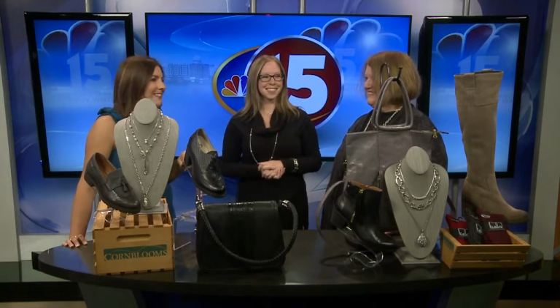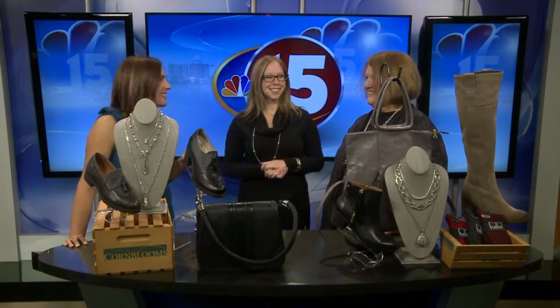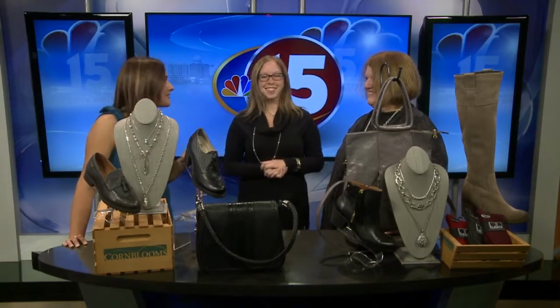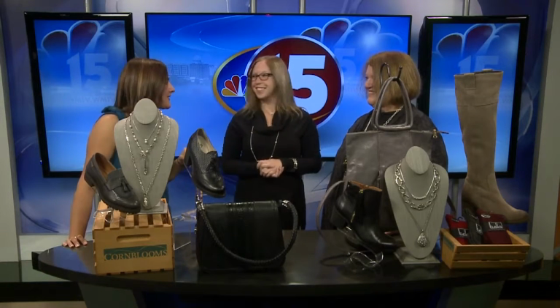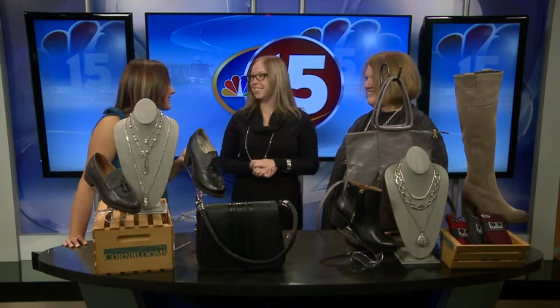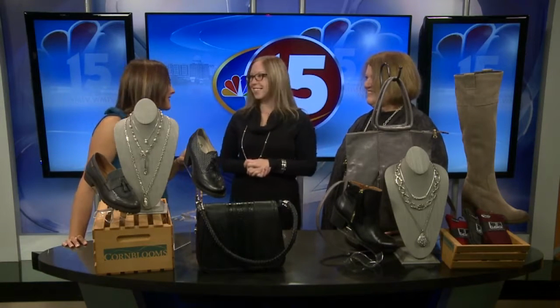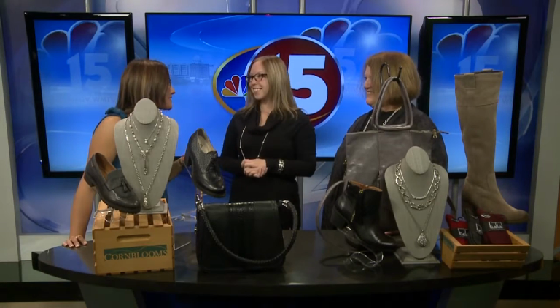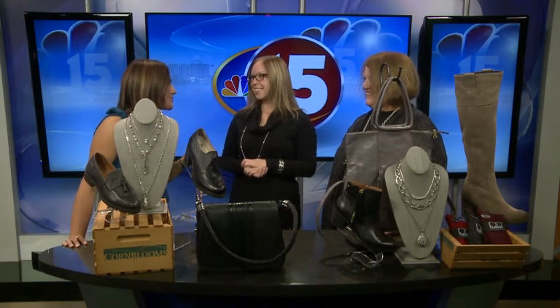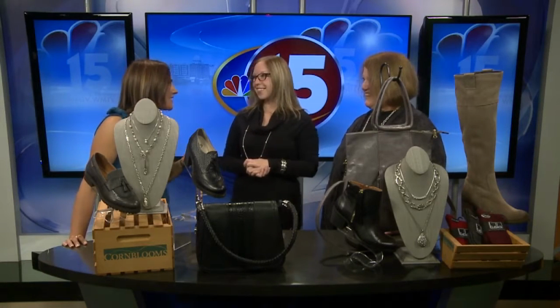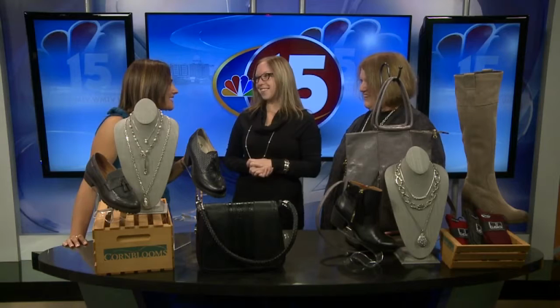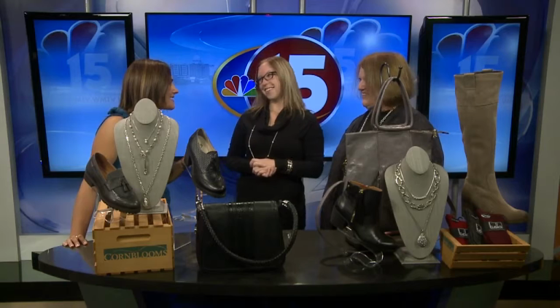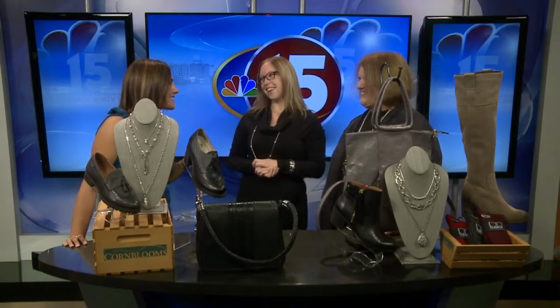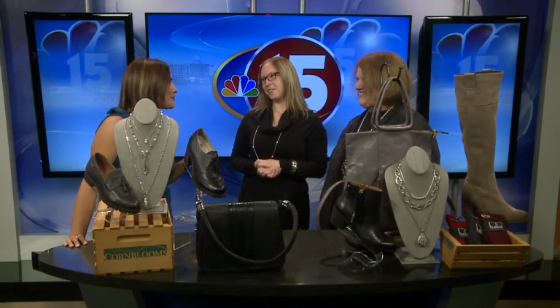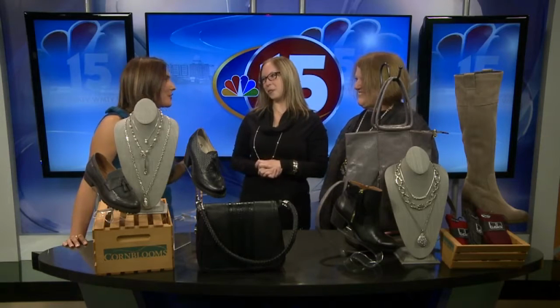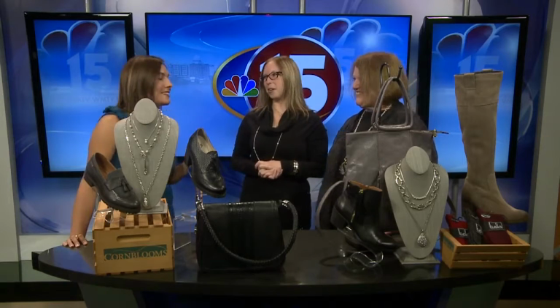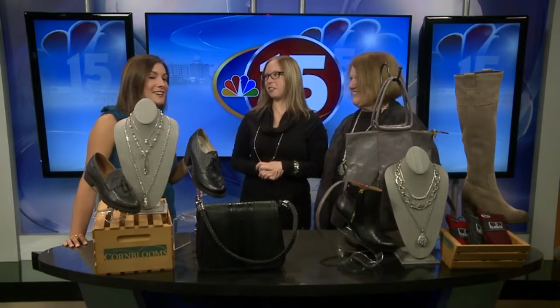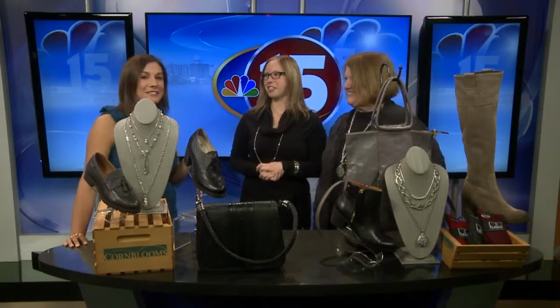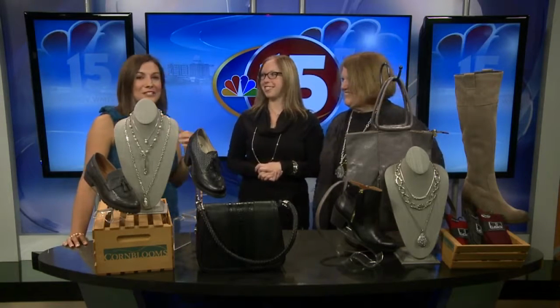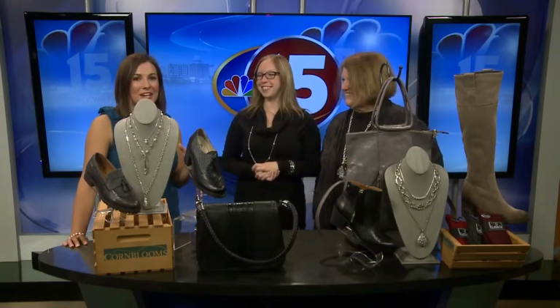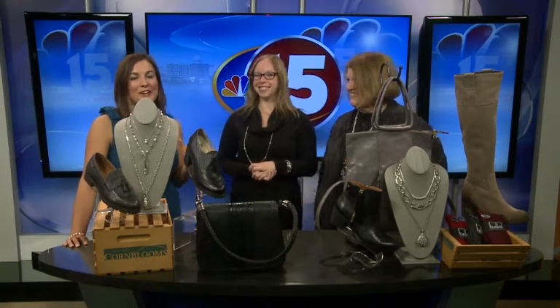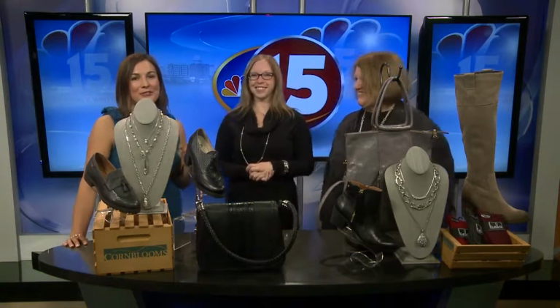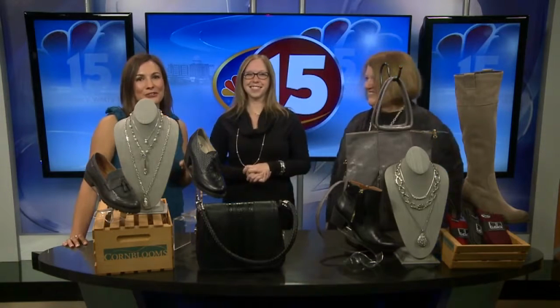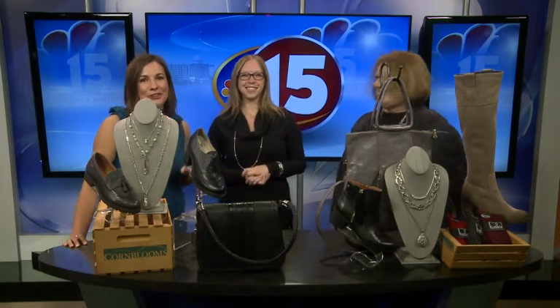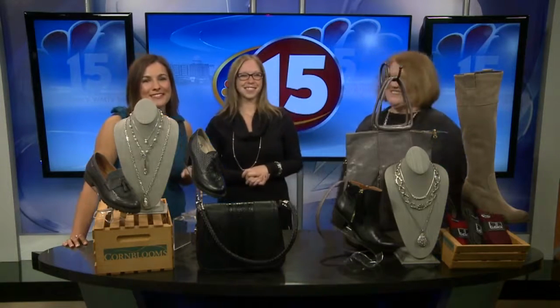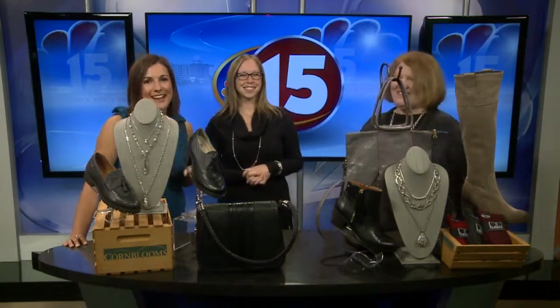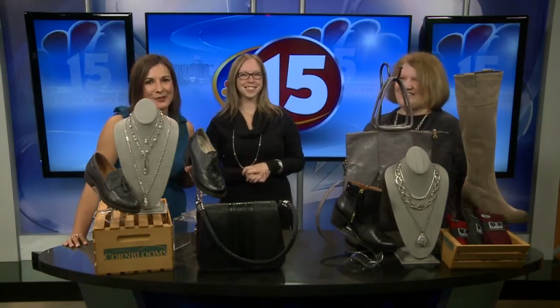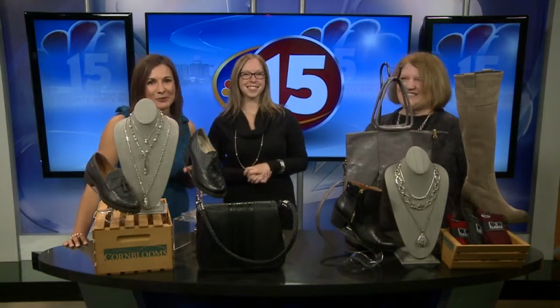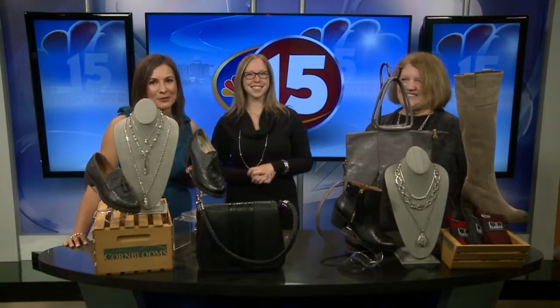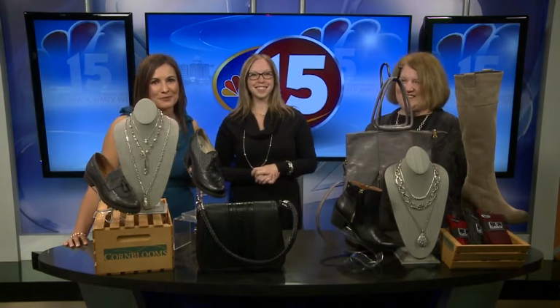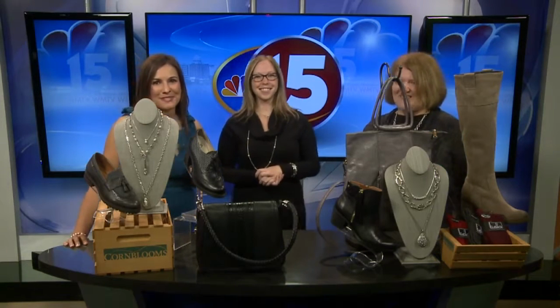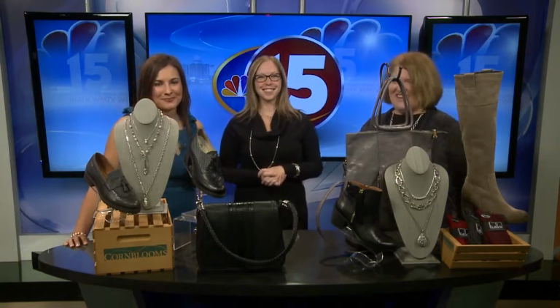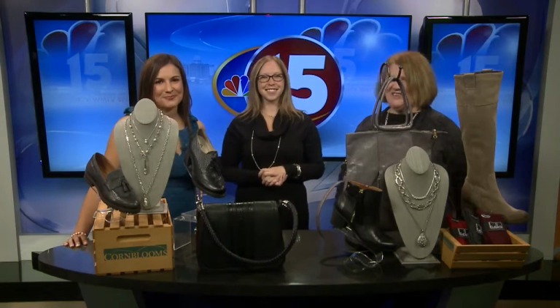Thank you ladies for joining us. Thank you so much. Definitely check out the fall trends at Corn Blooms.